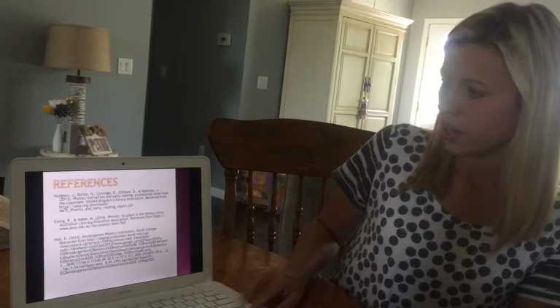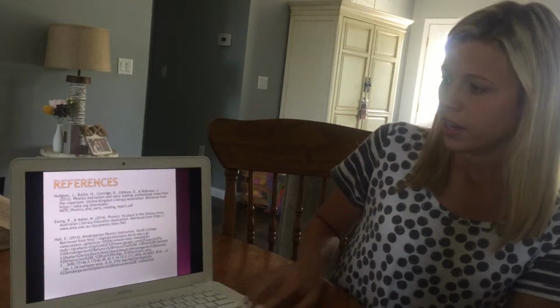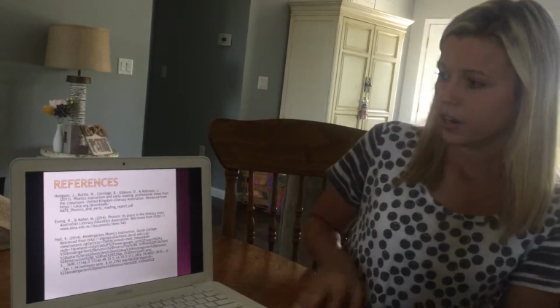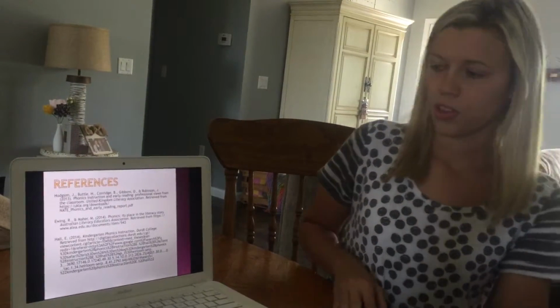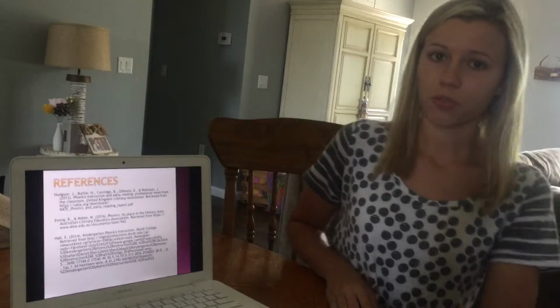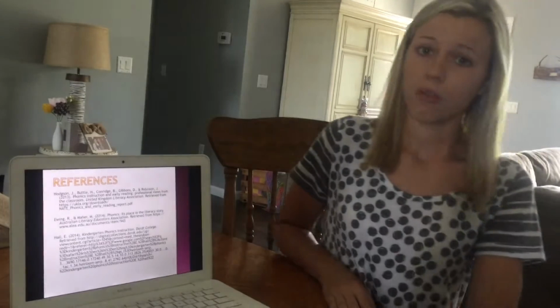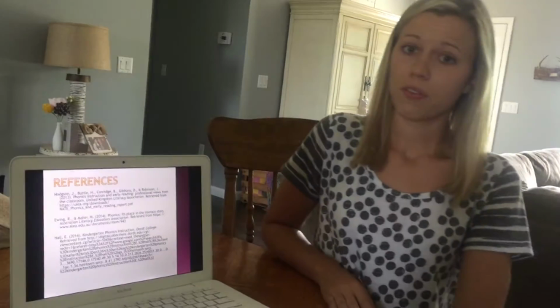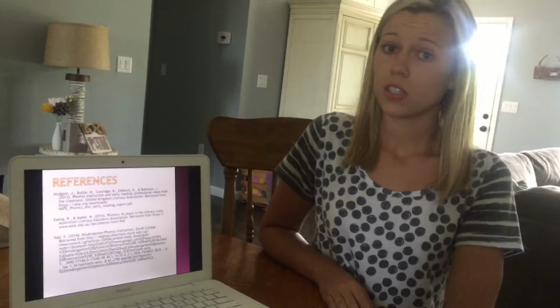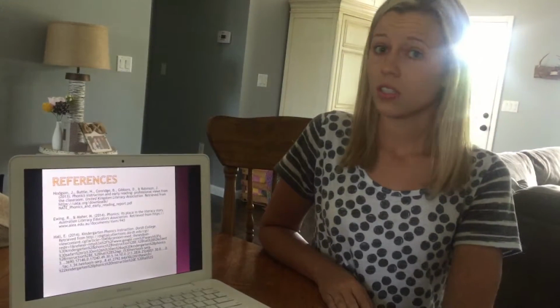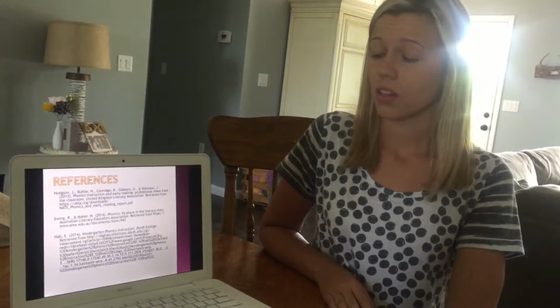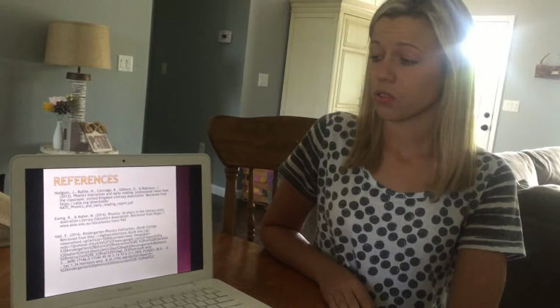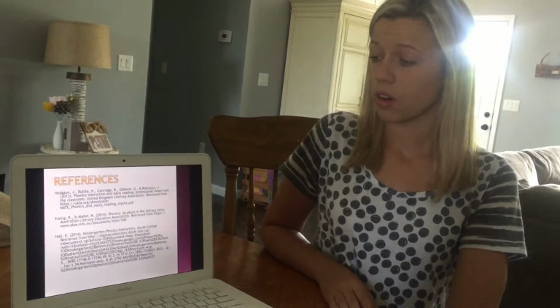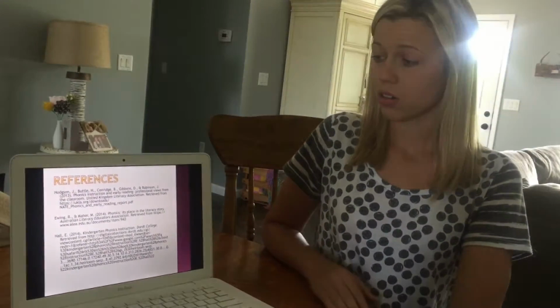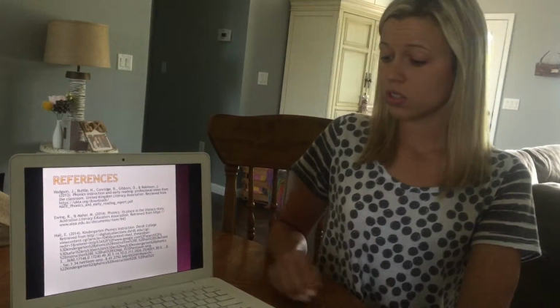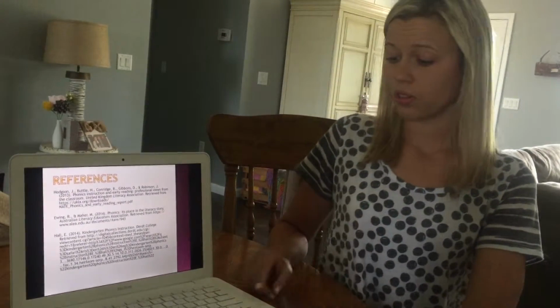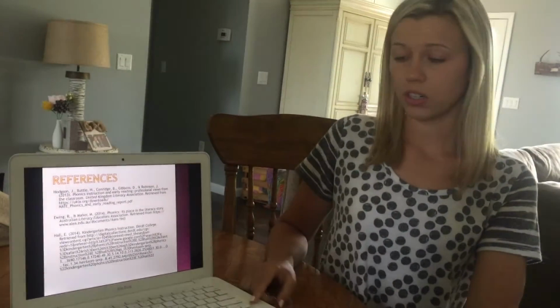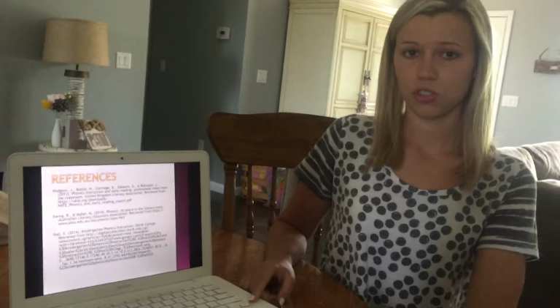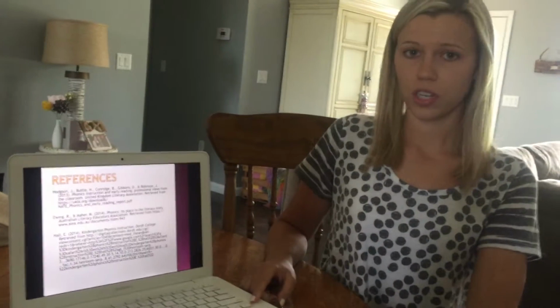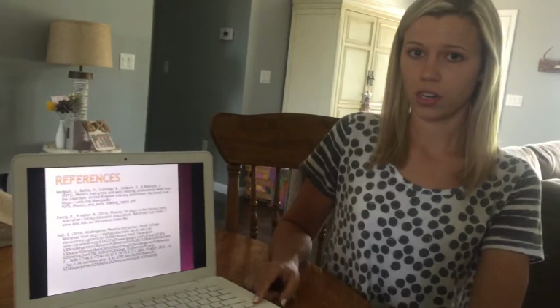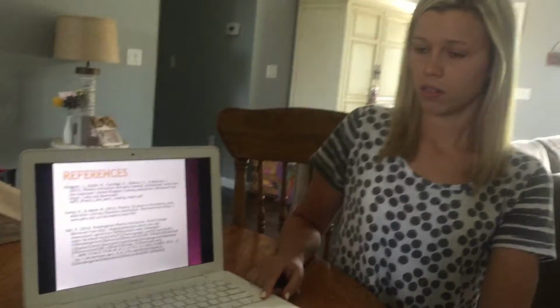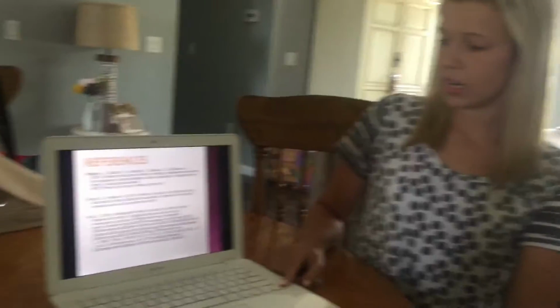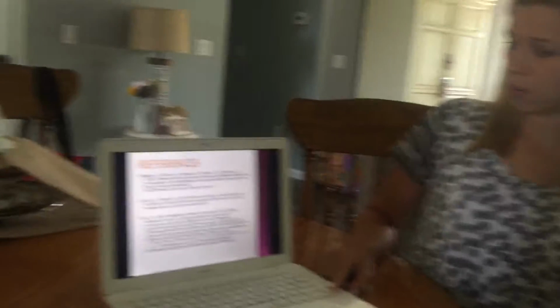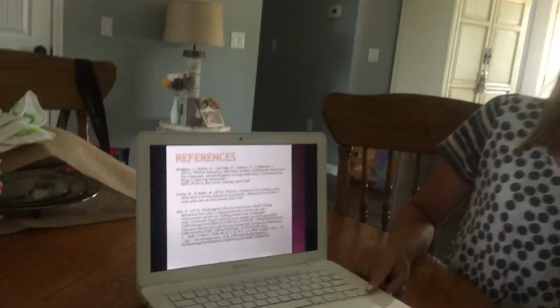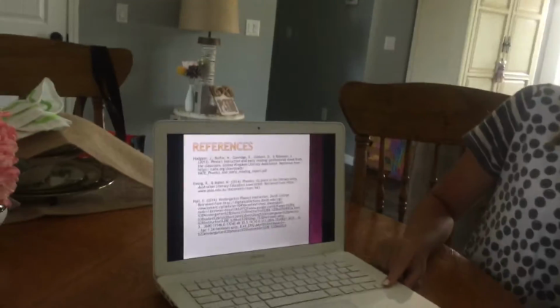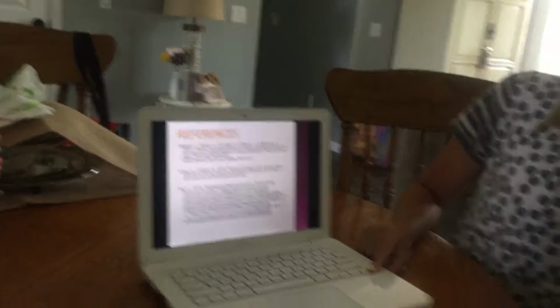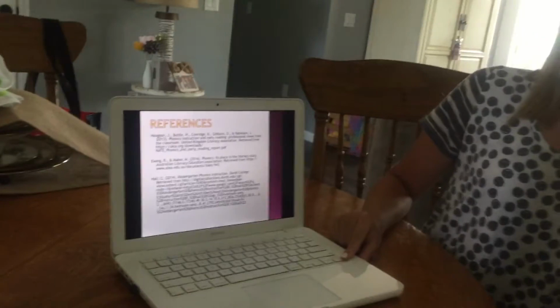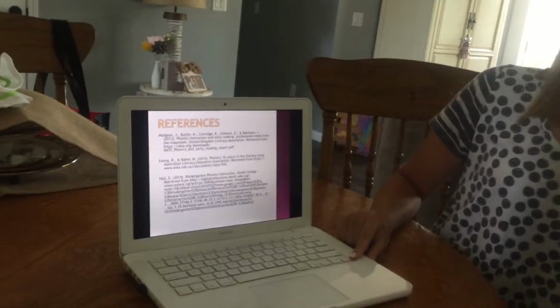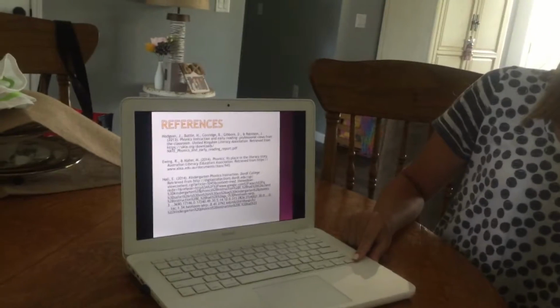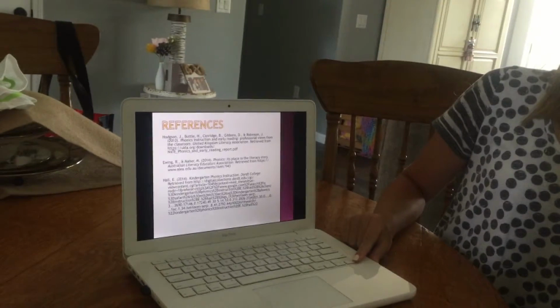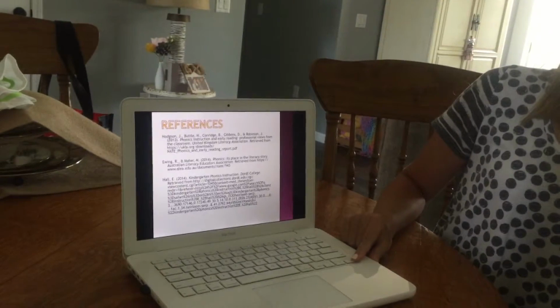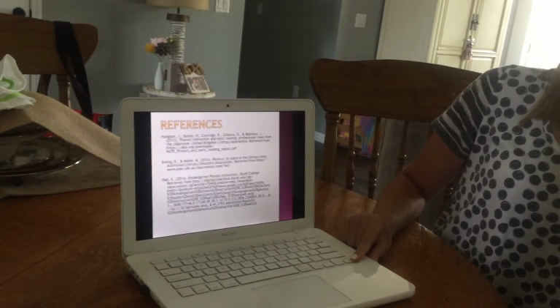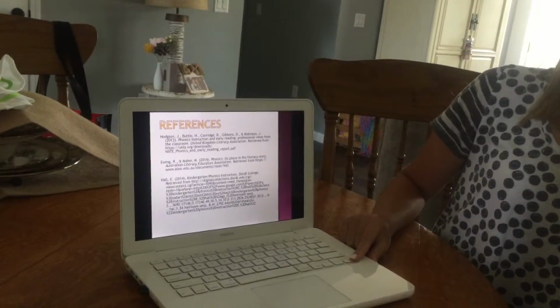Here are the three references for those articles if you're interested in any additional professional reading.